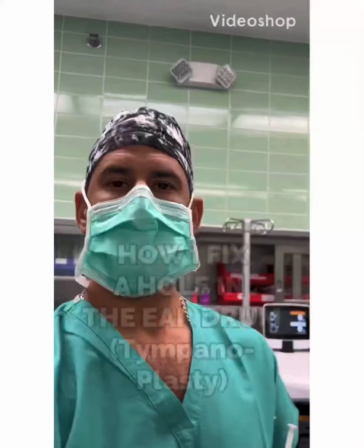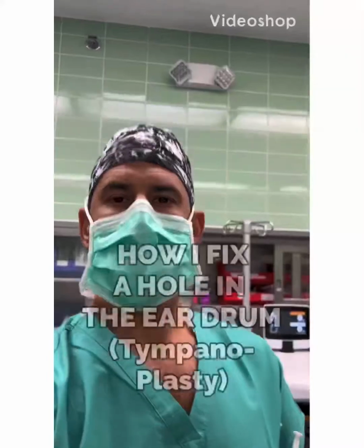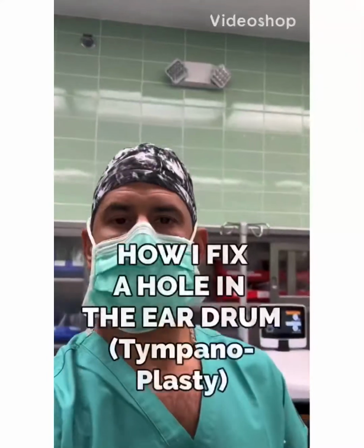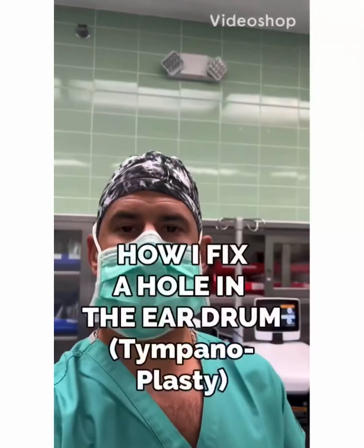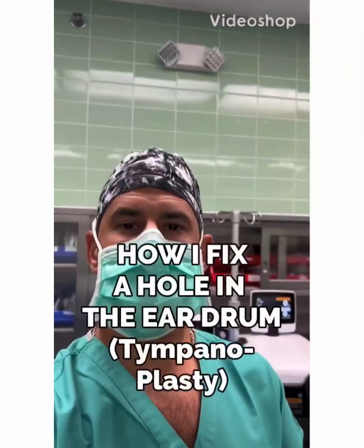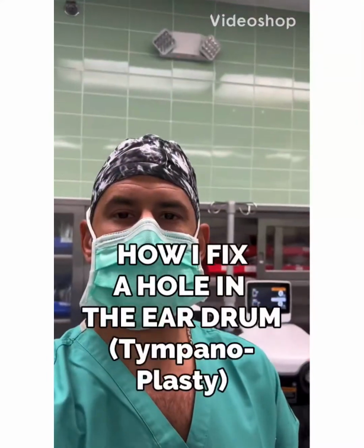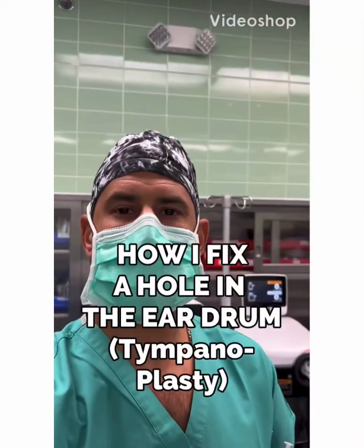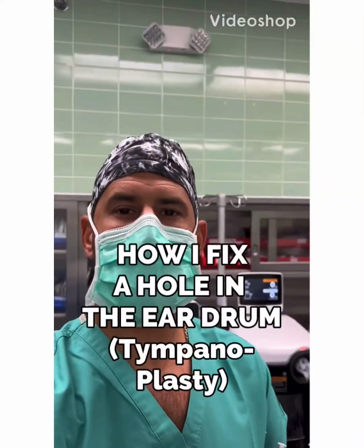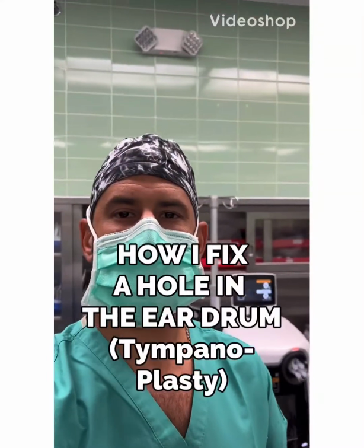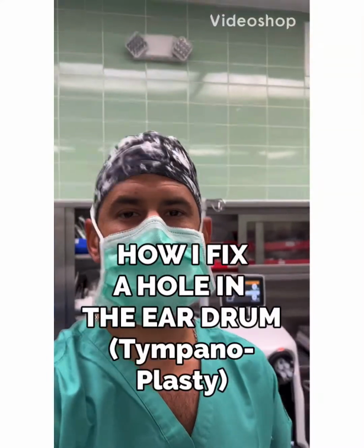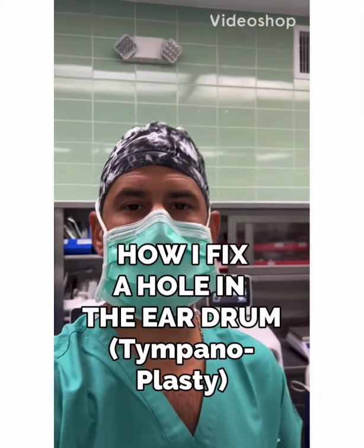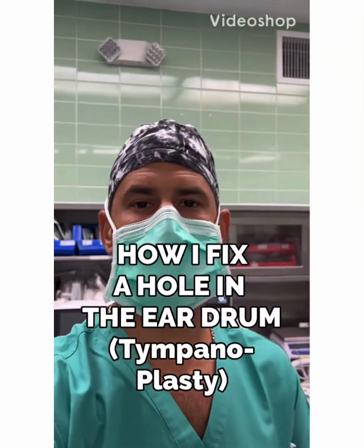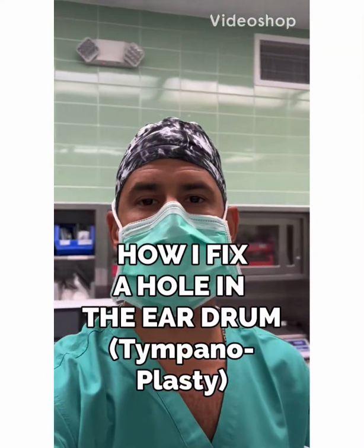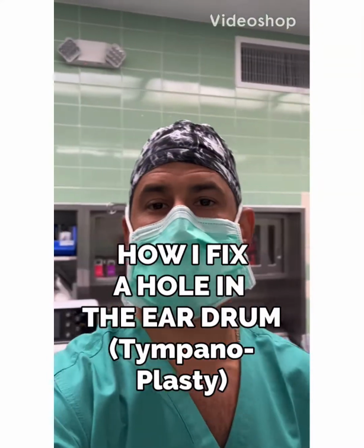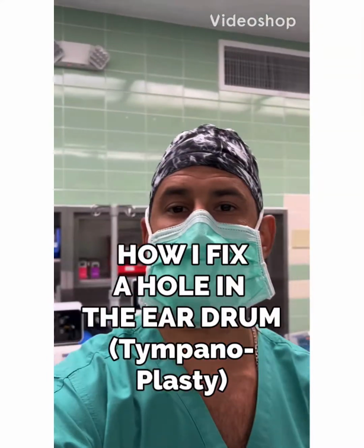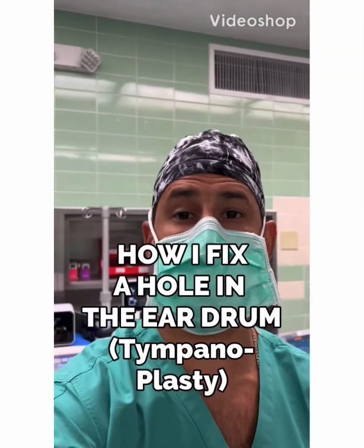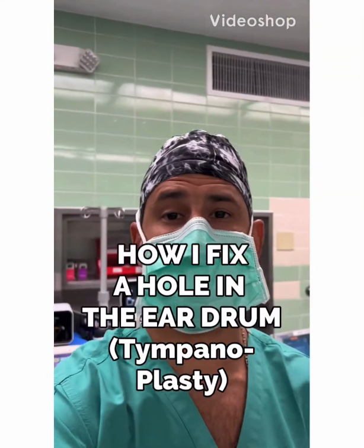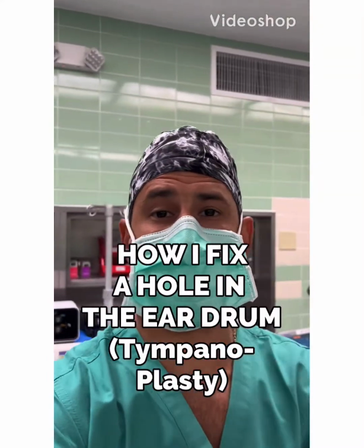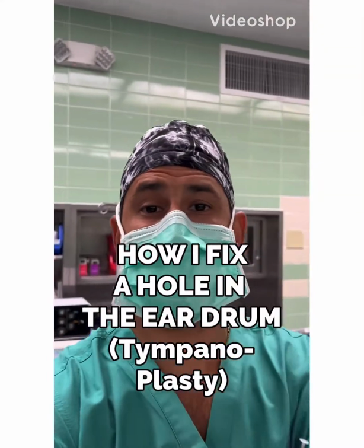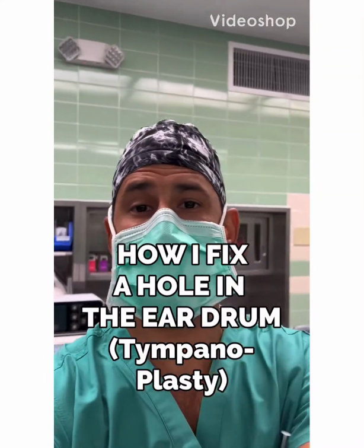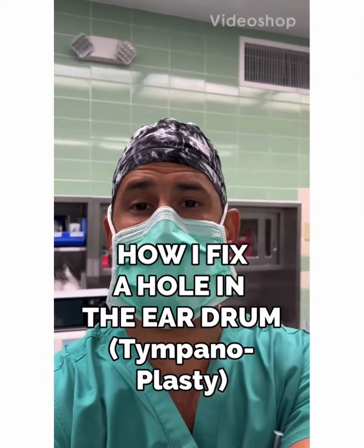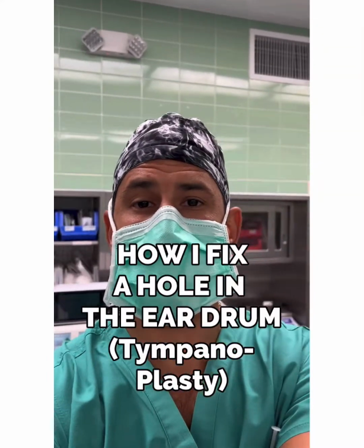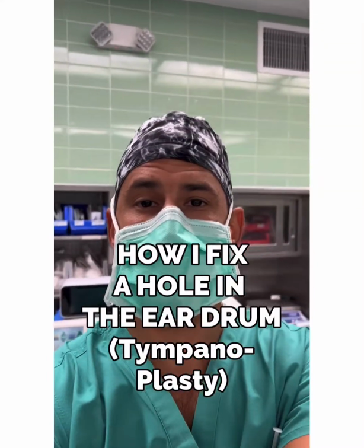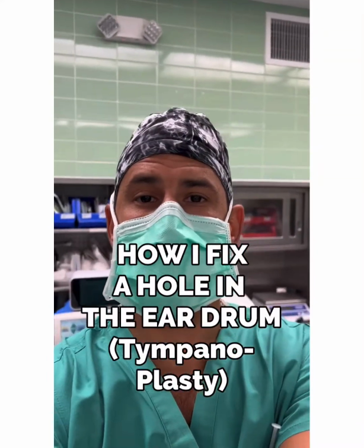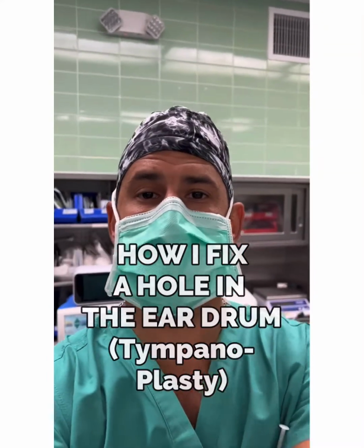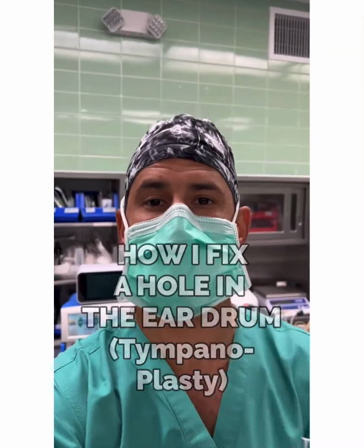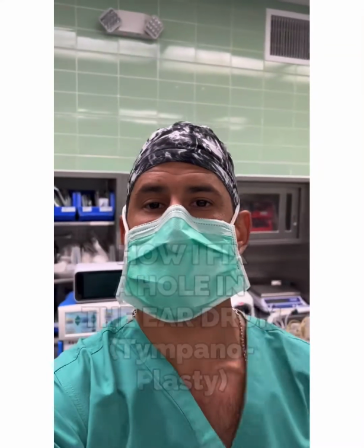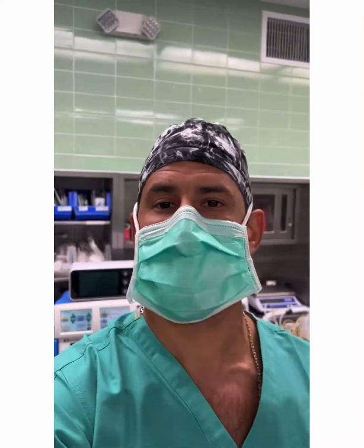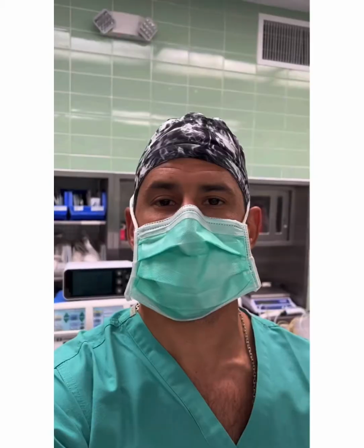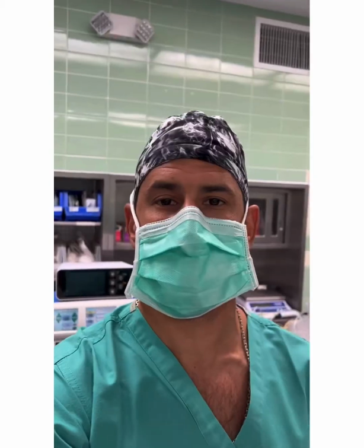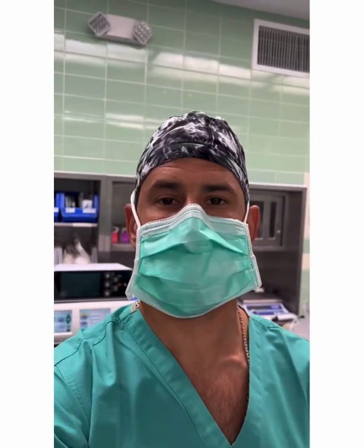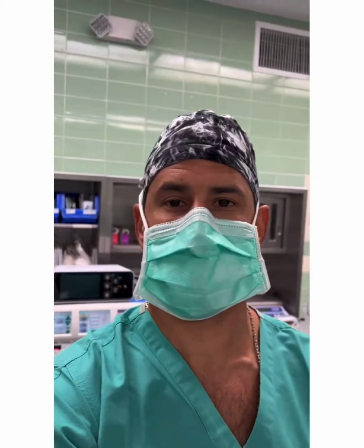What's up everybody? Happy Friday. We're doing some ear surgery today. I want to show you guys how we set up for ear surgery.